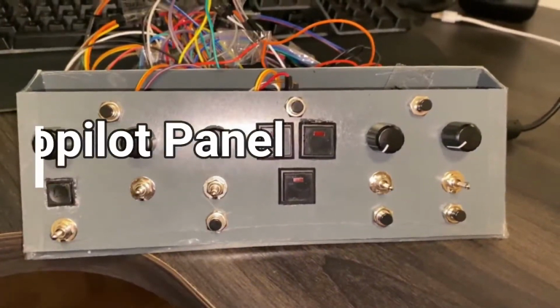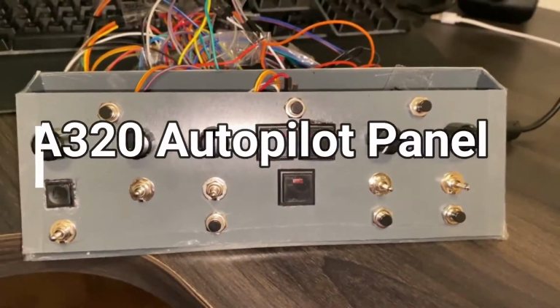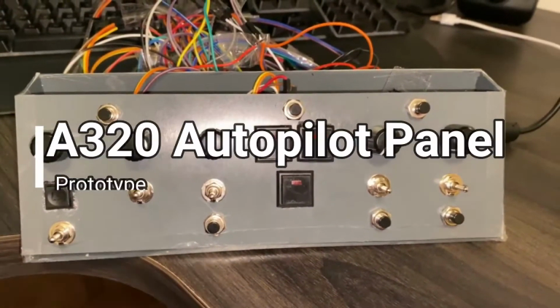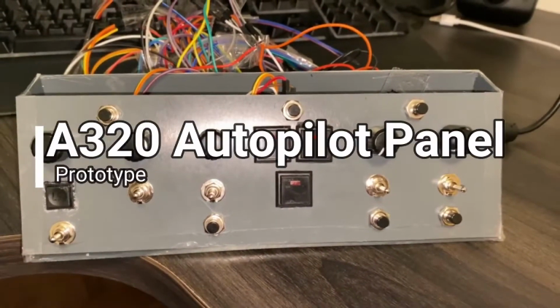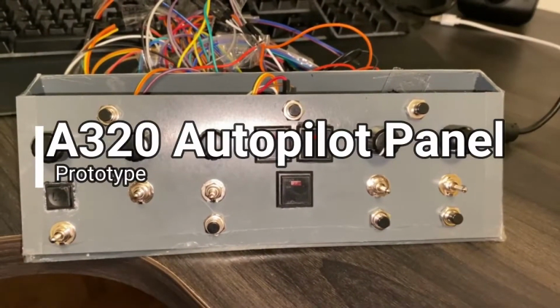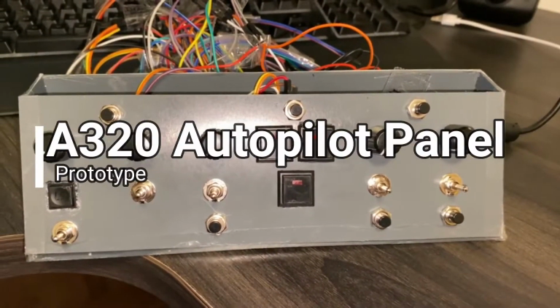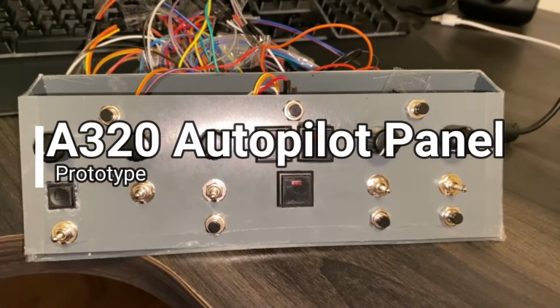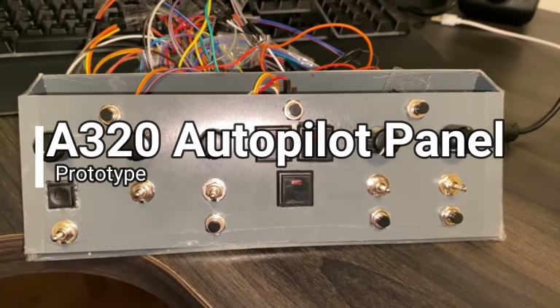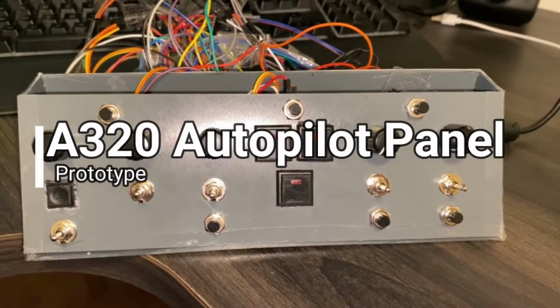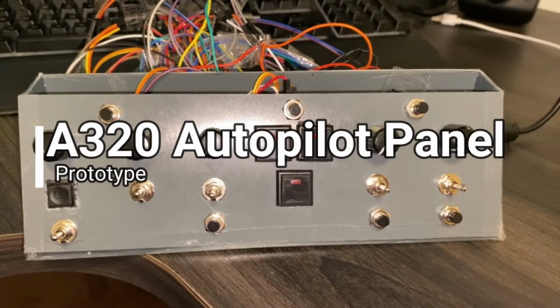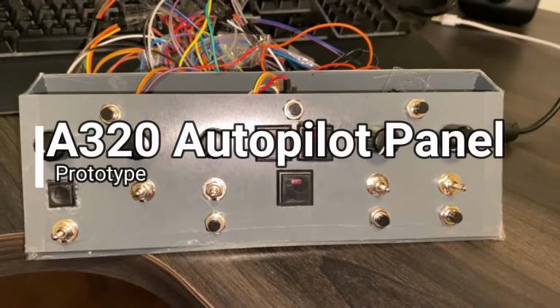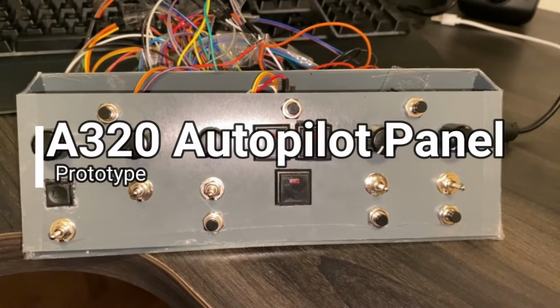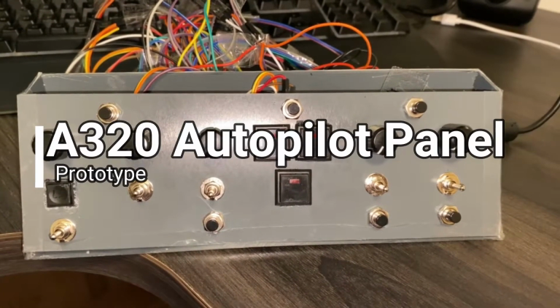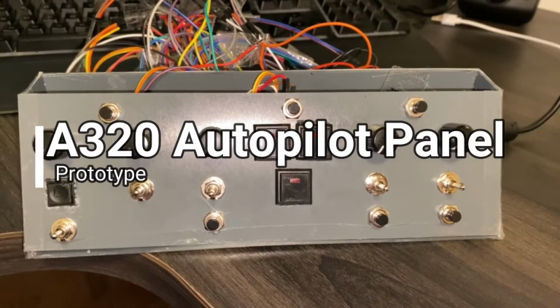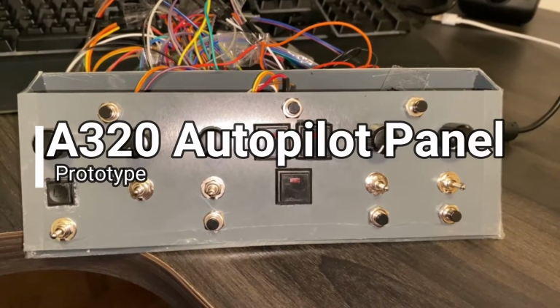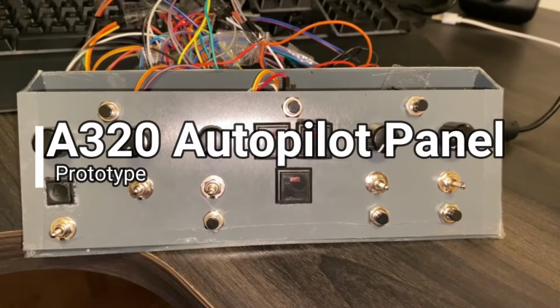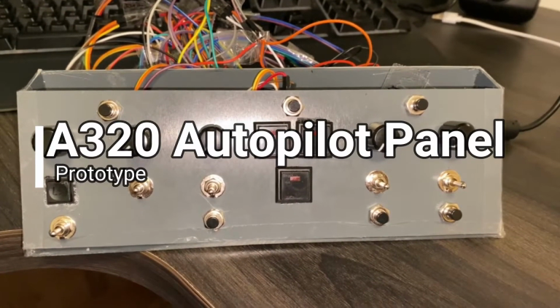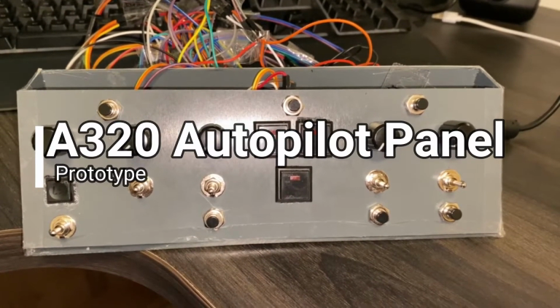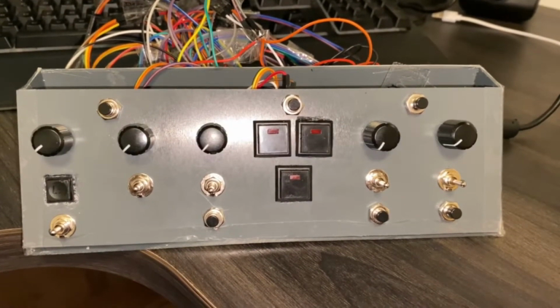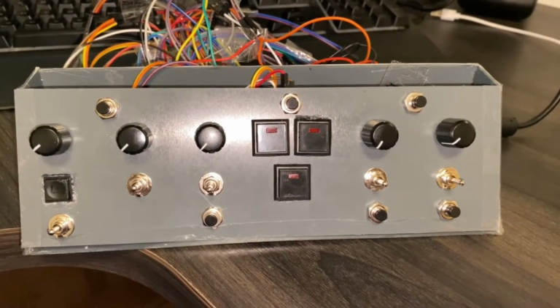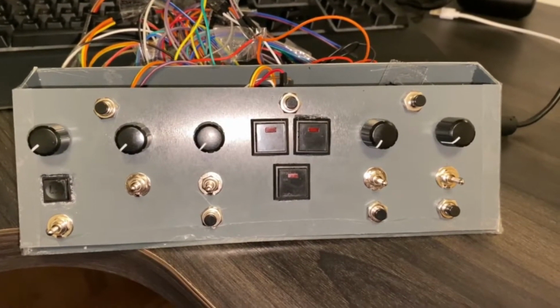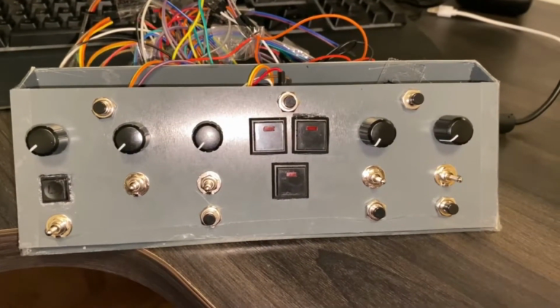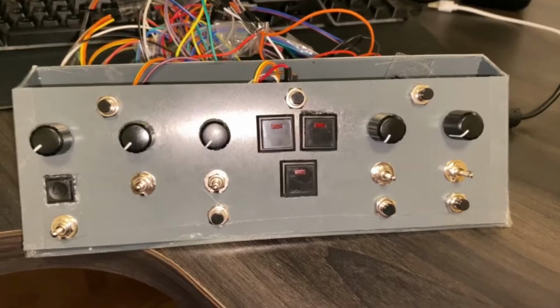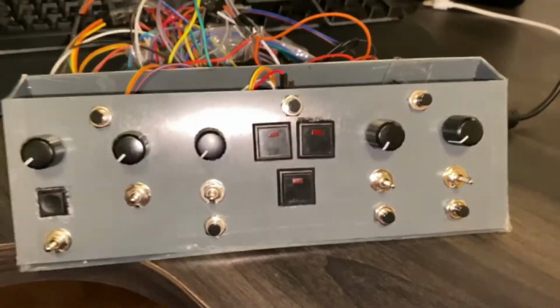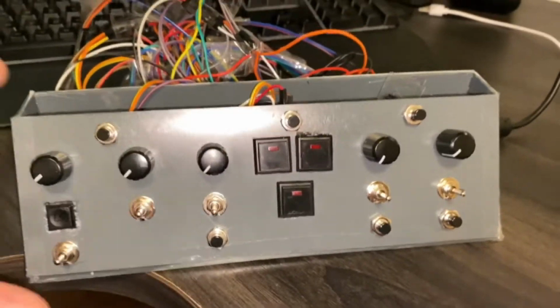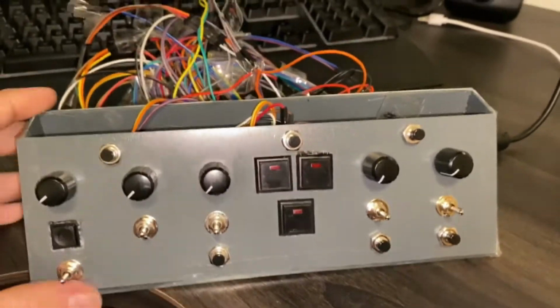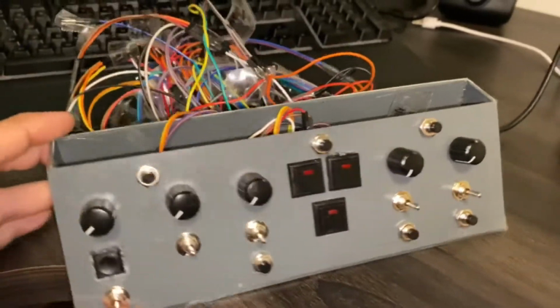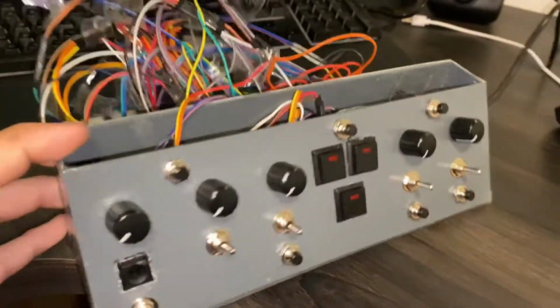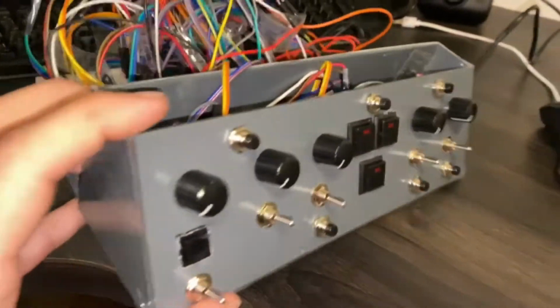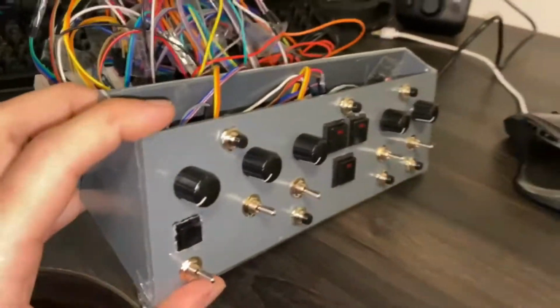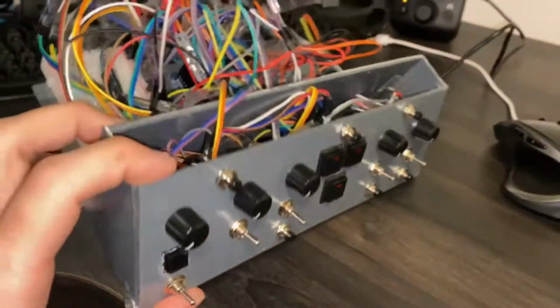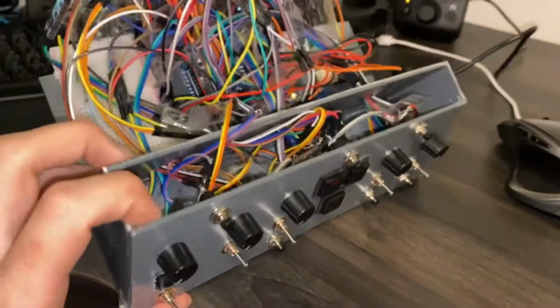Hi there, QuickOne here. I just wanted to show you my prototype on an A320 autopilot panel. So here it is.